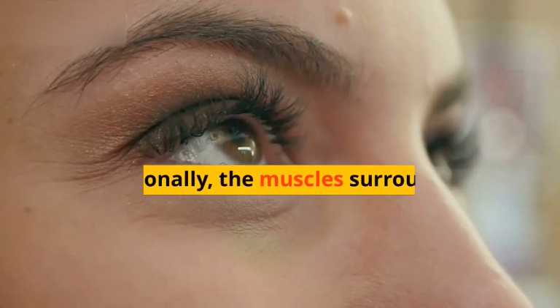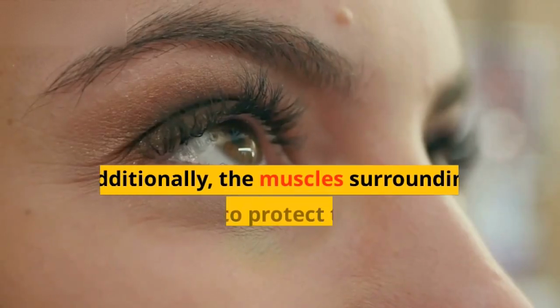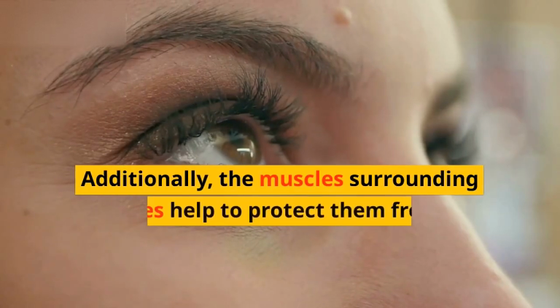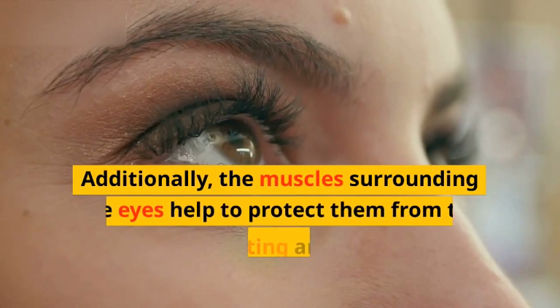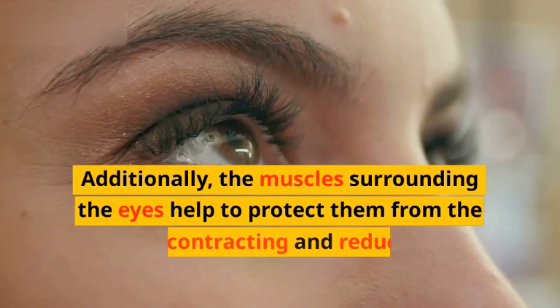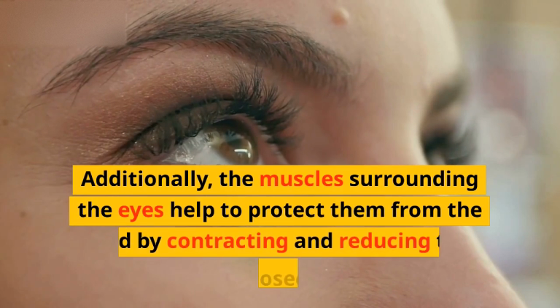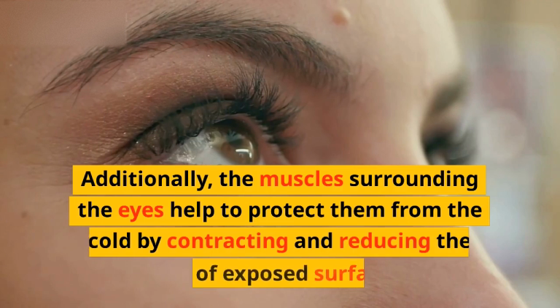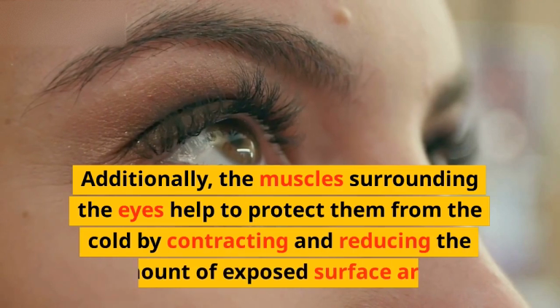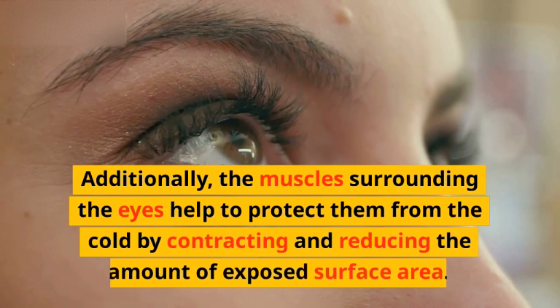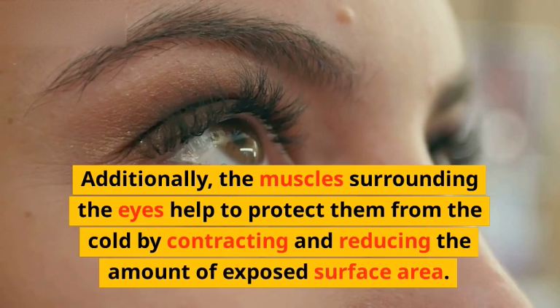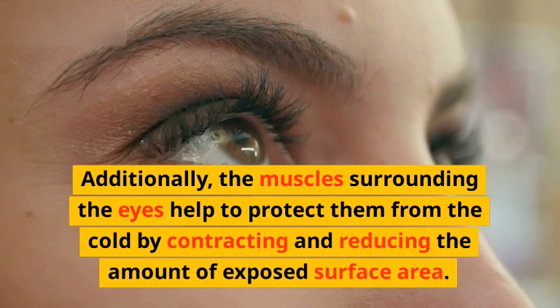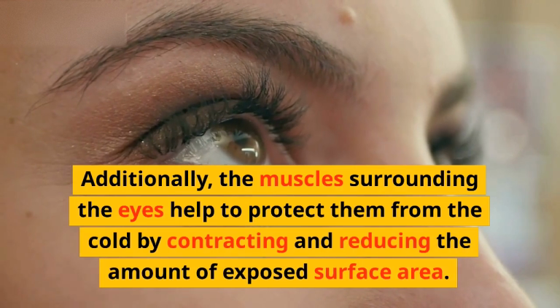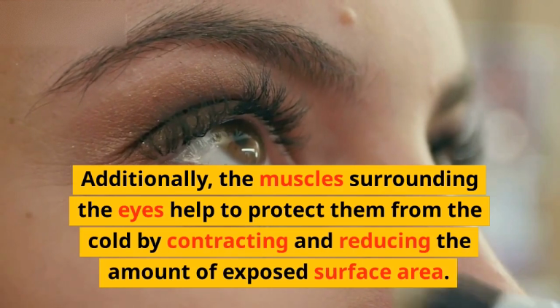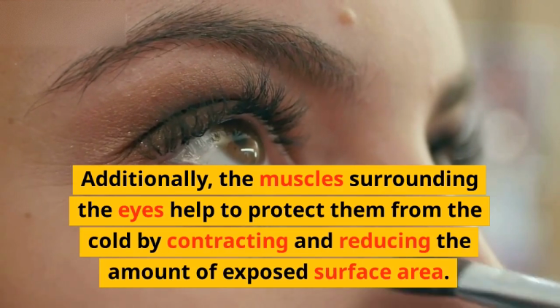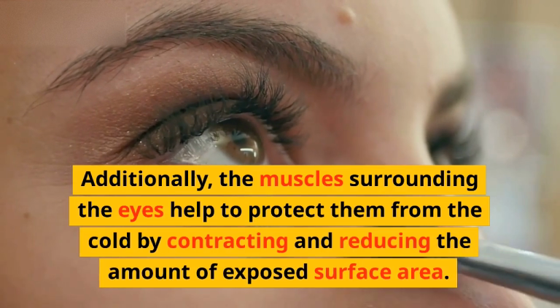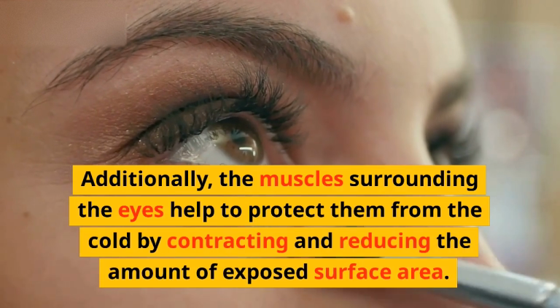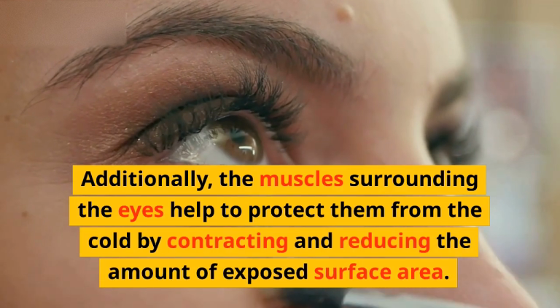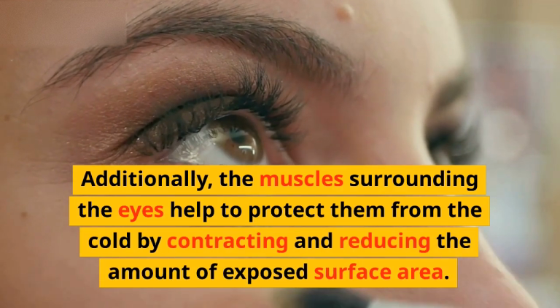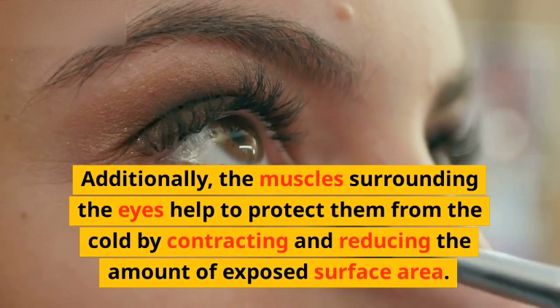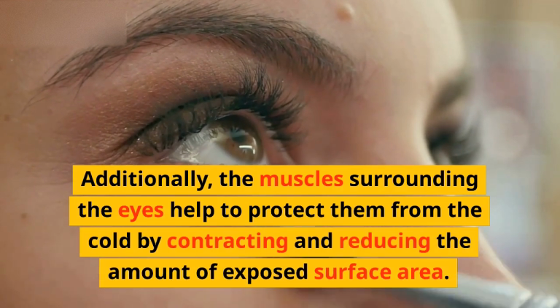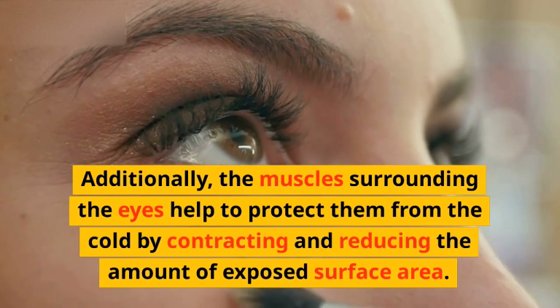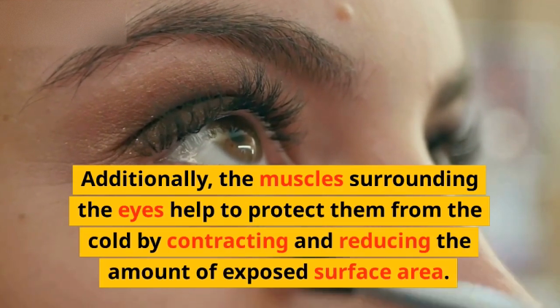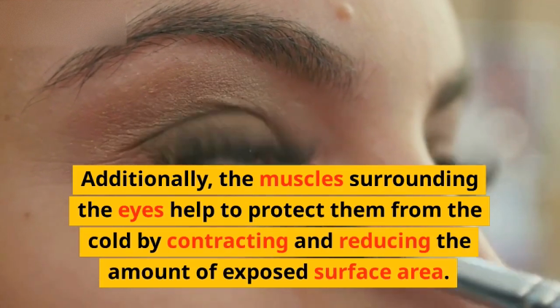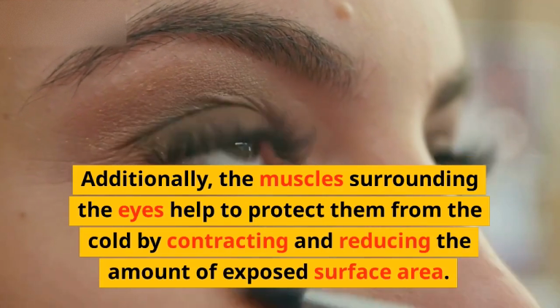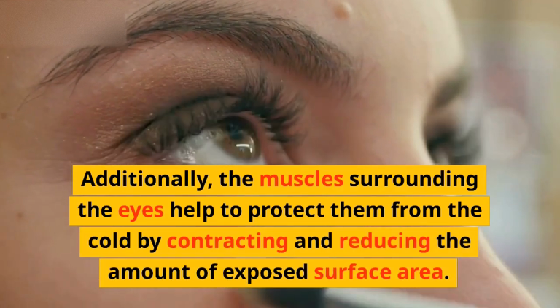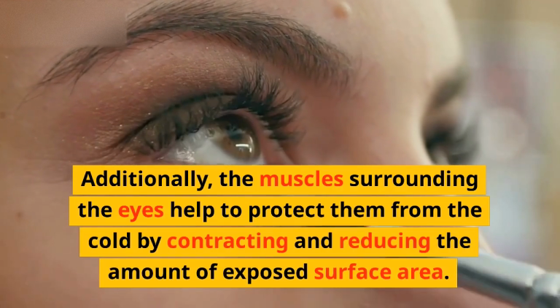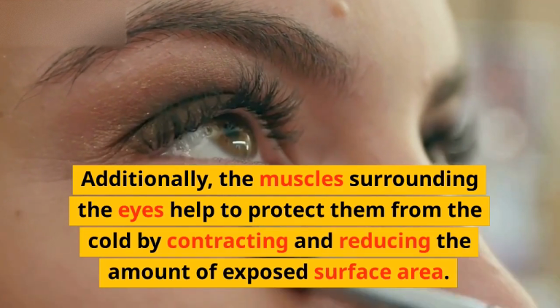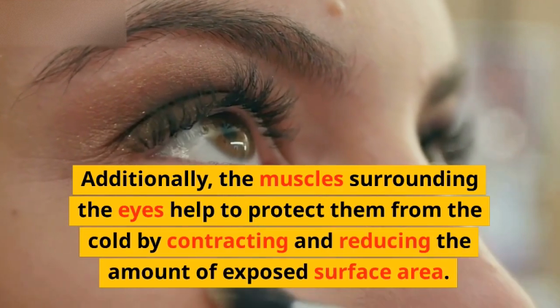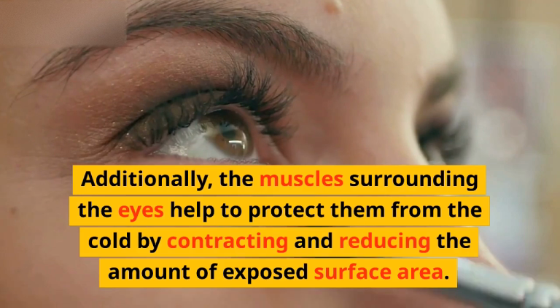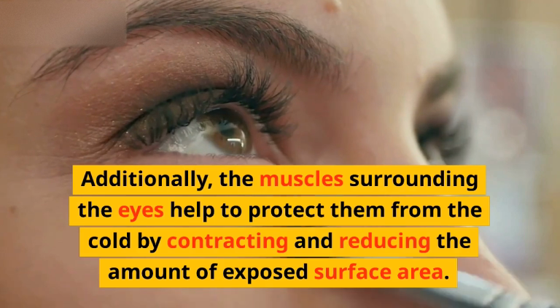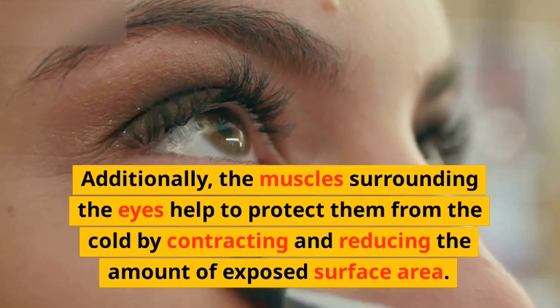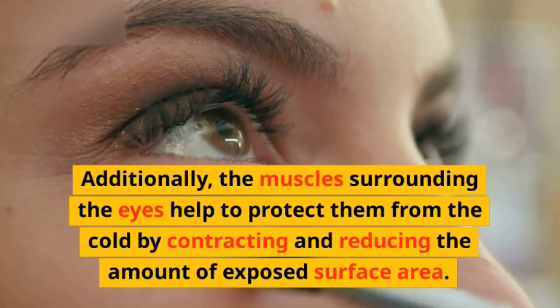Additionally, the muscles surrounding the eyes help to protect them from the cold by contracting and reducing the amount of exposed surface area.